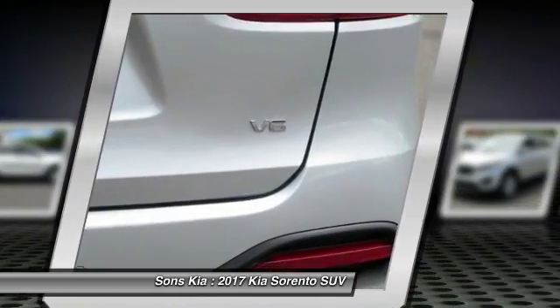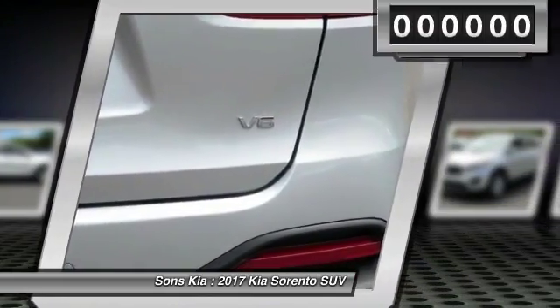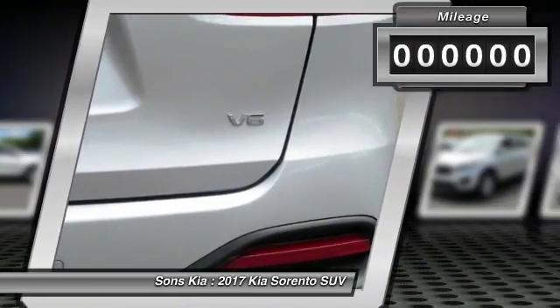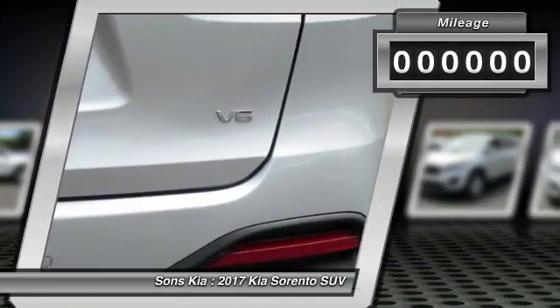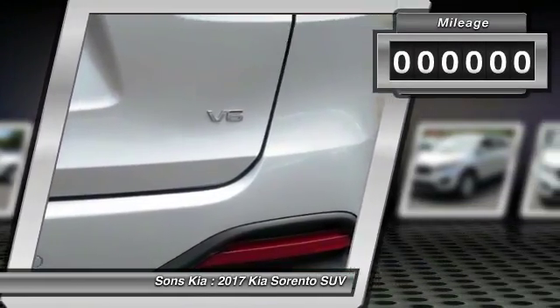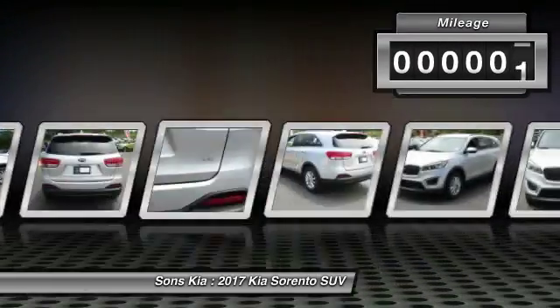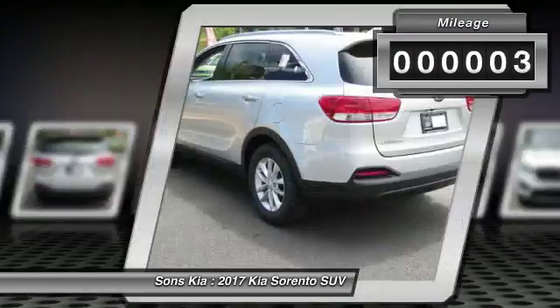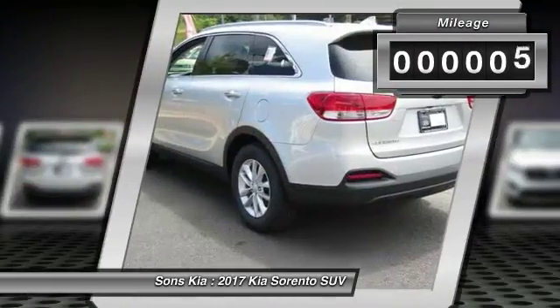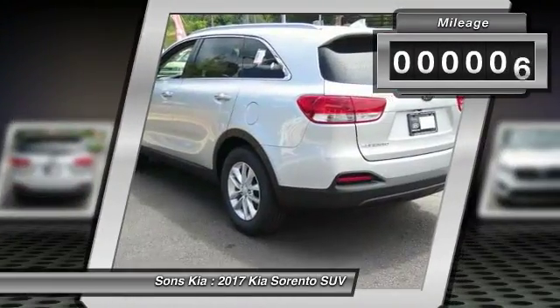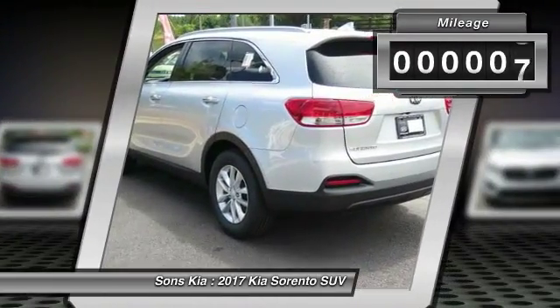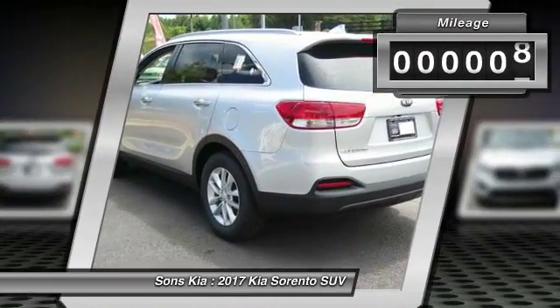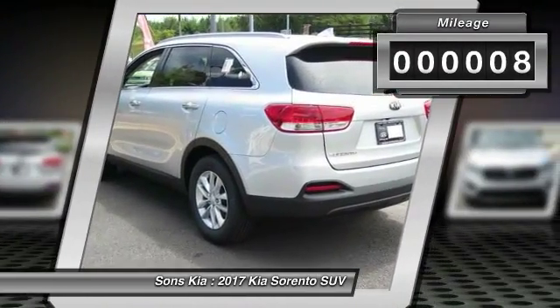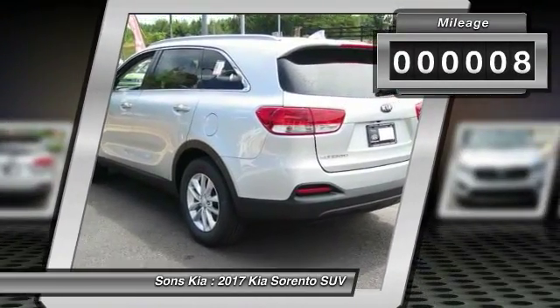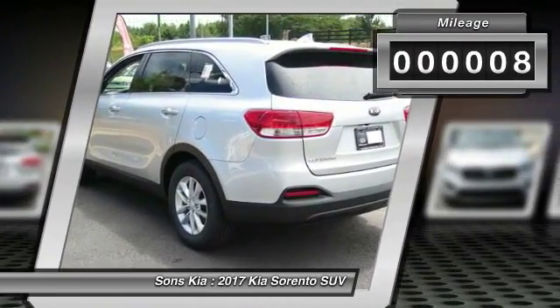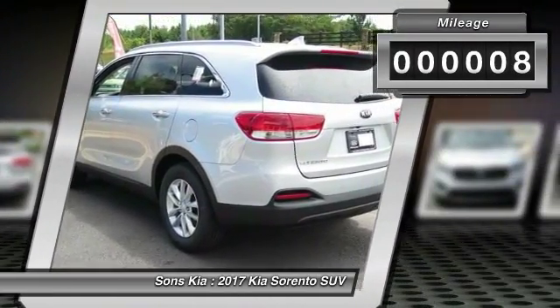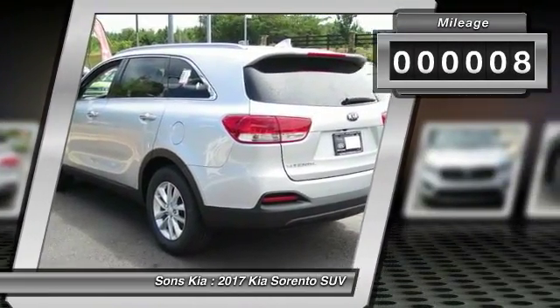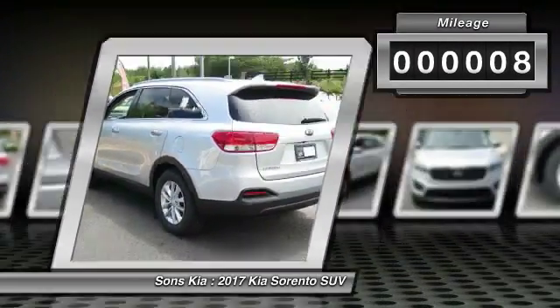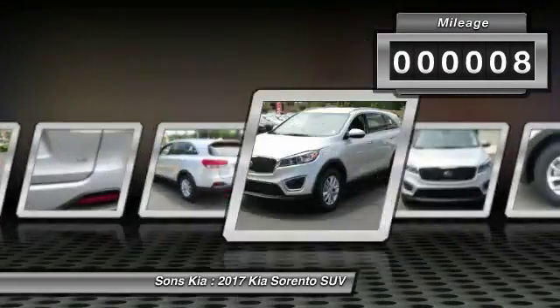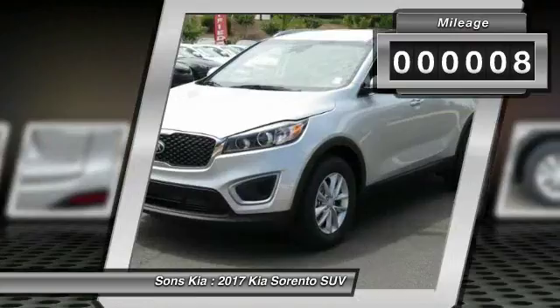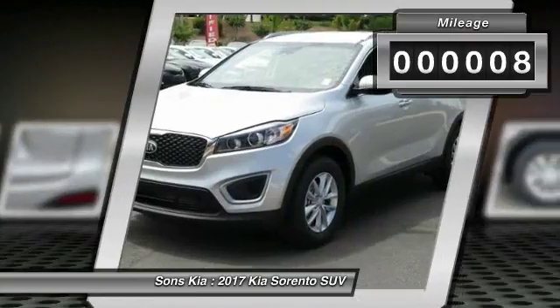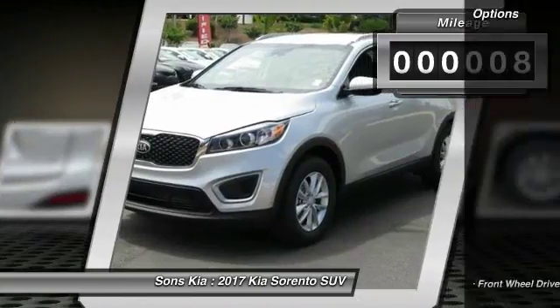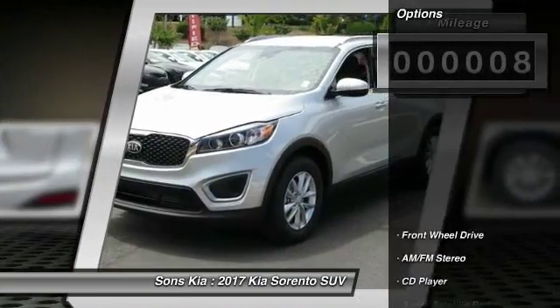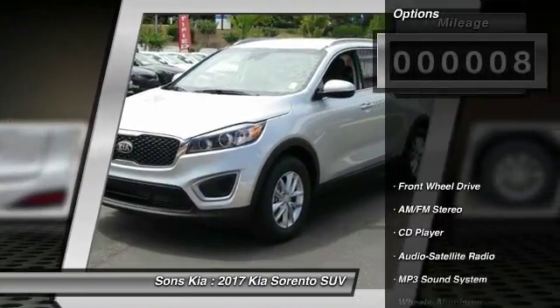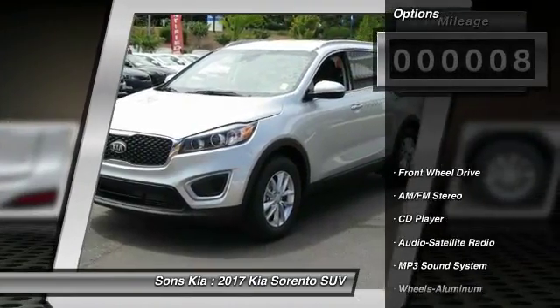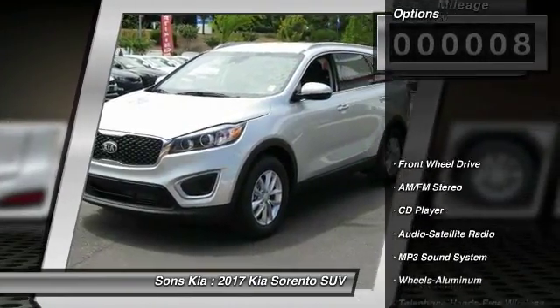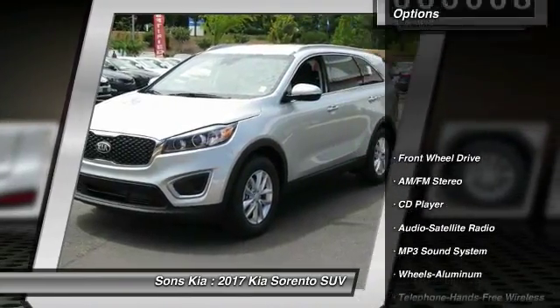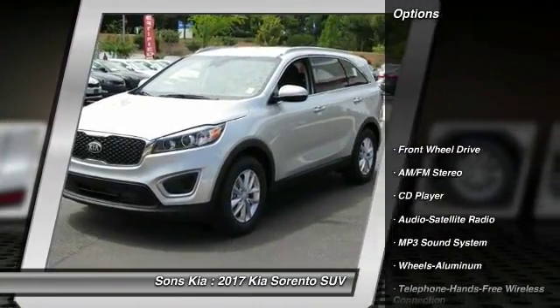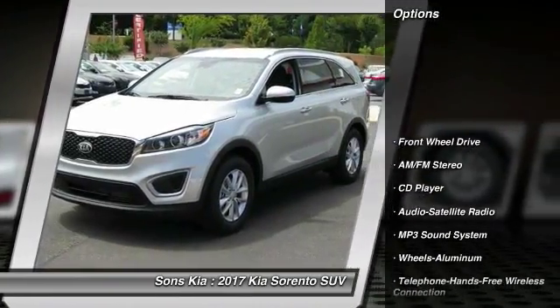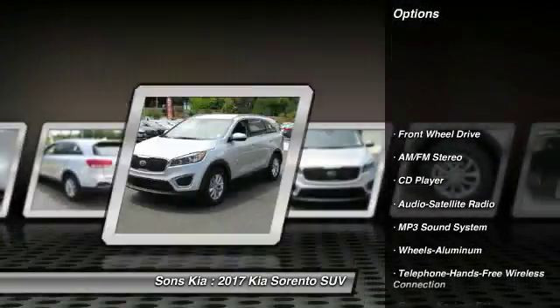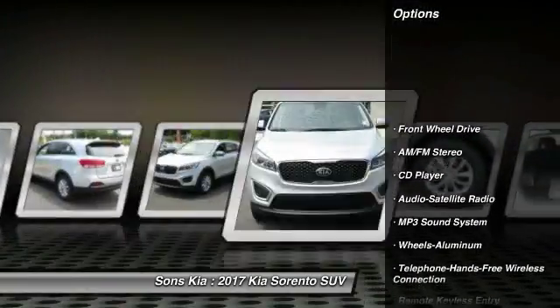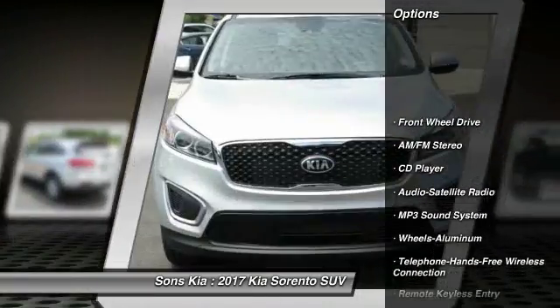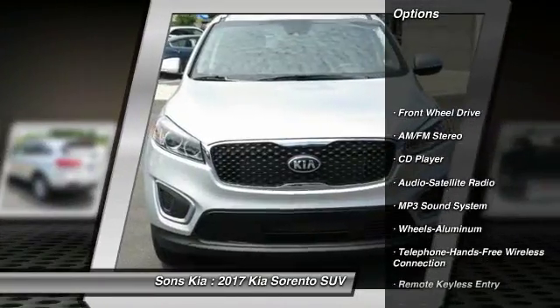This vehicle has less than 100 miles. Here are some of this vehicle's great options: anti-lock braking system, traction control.